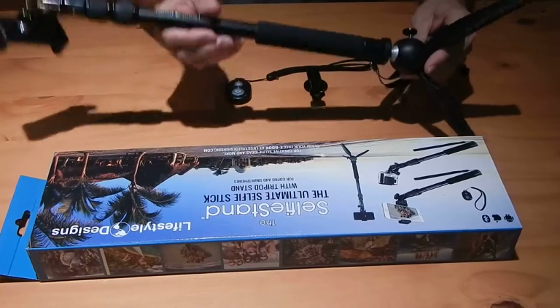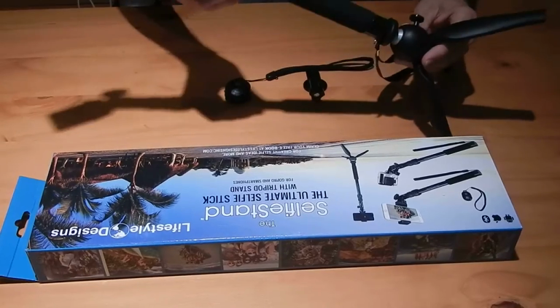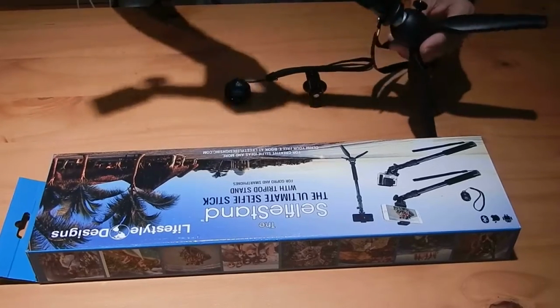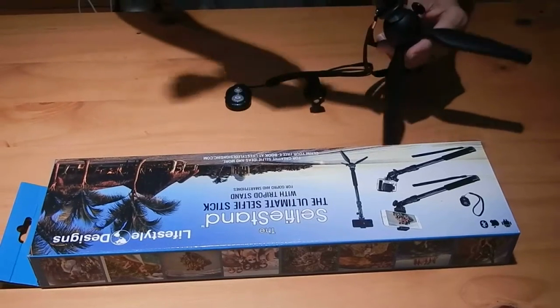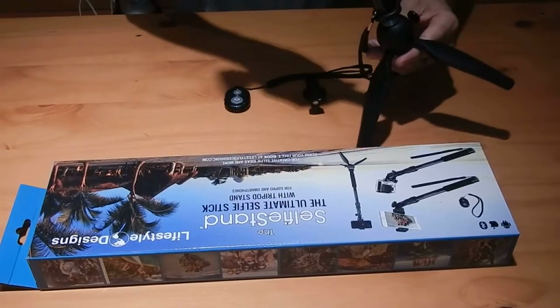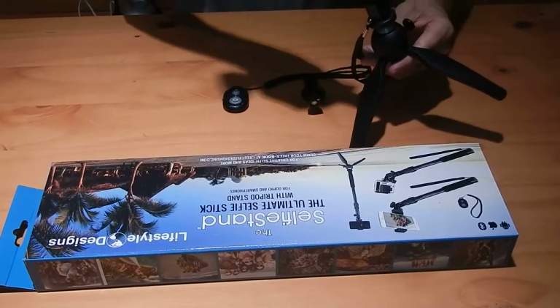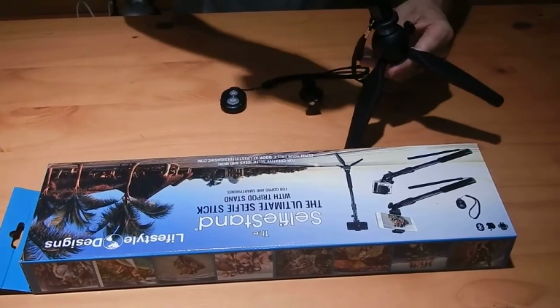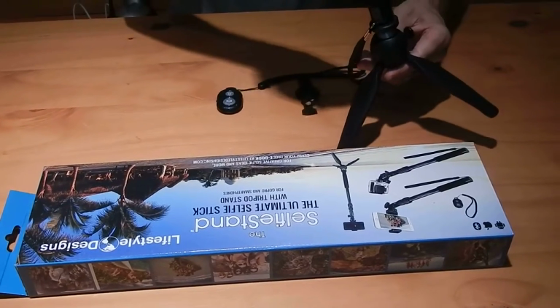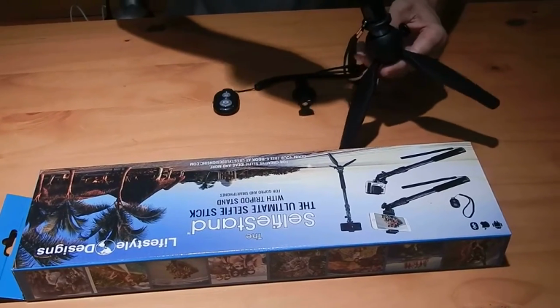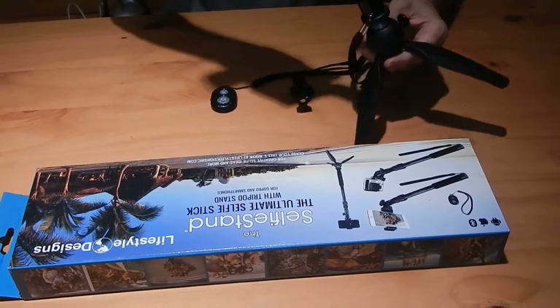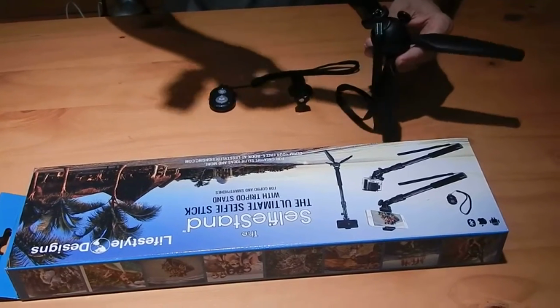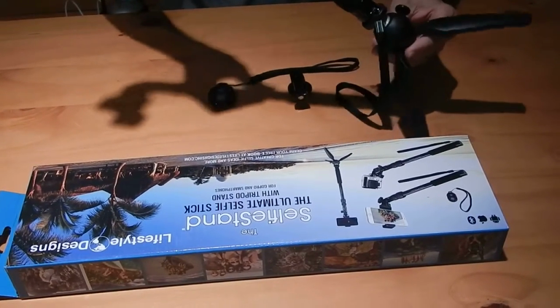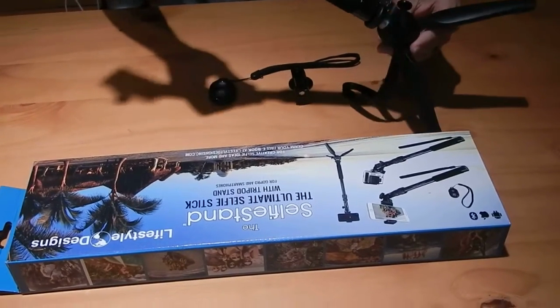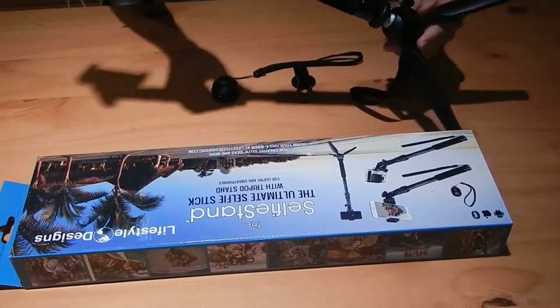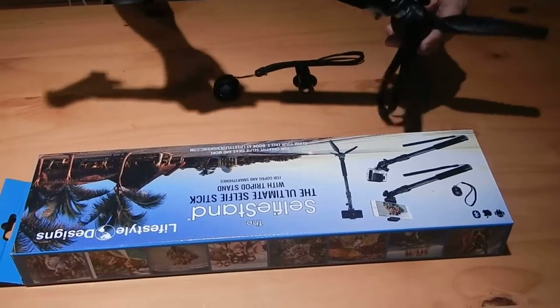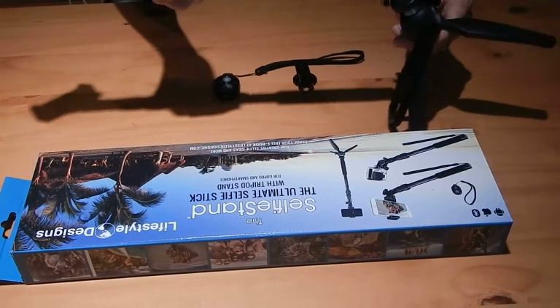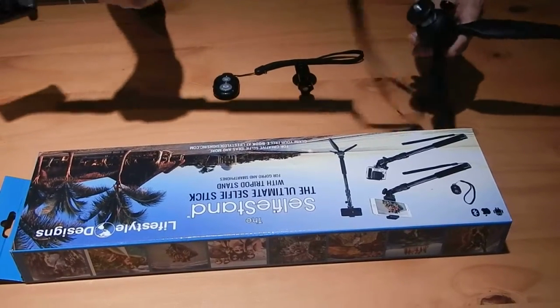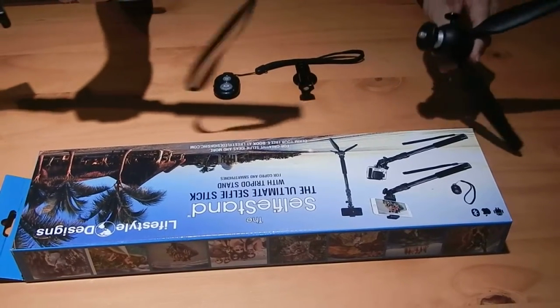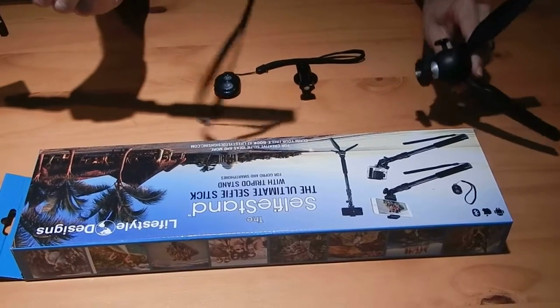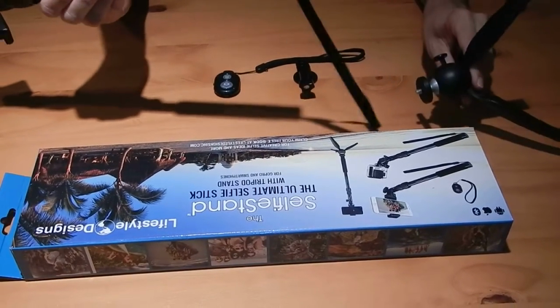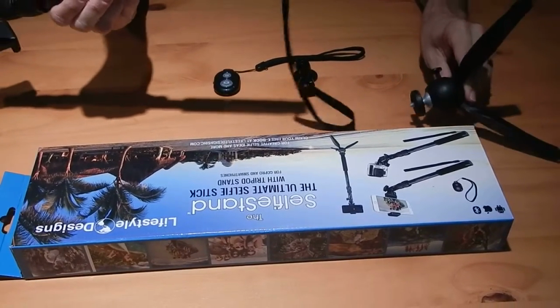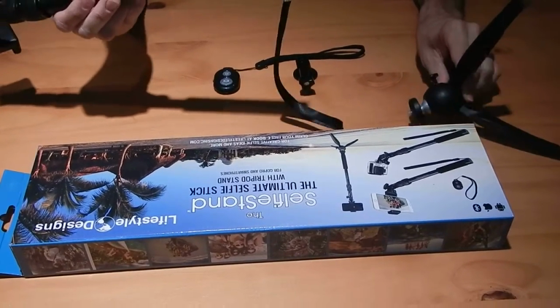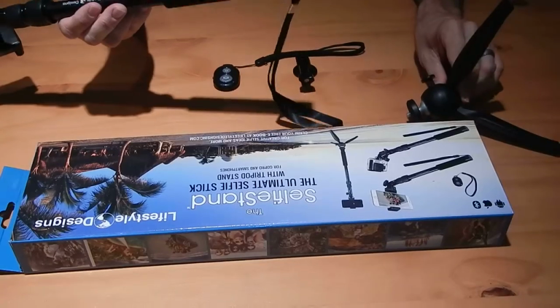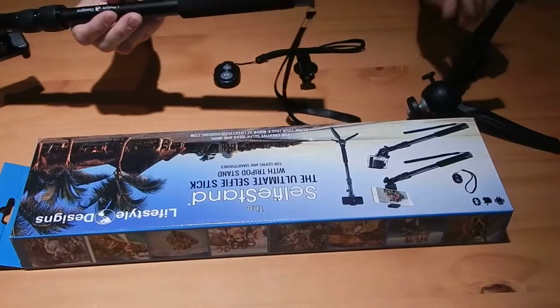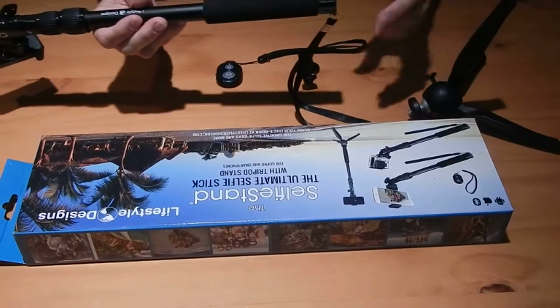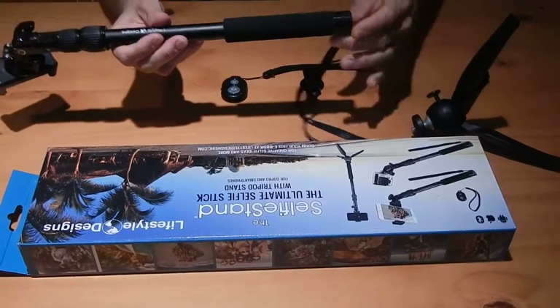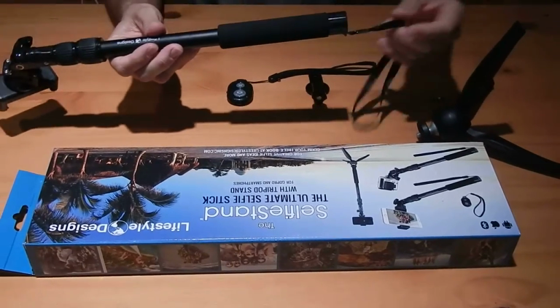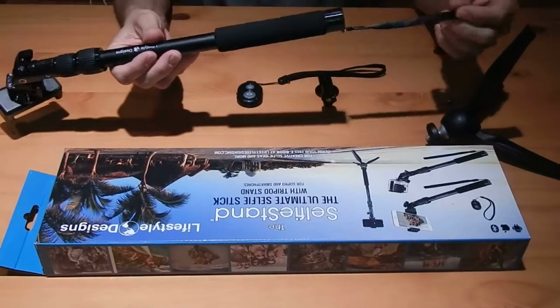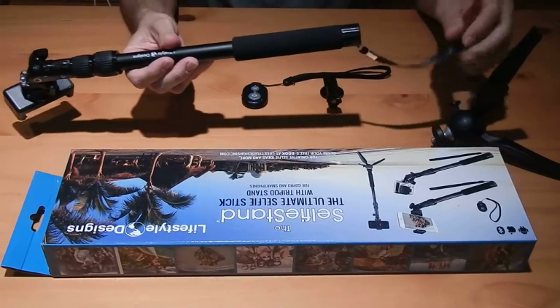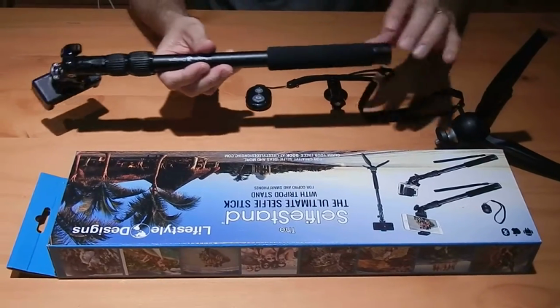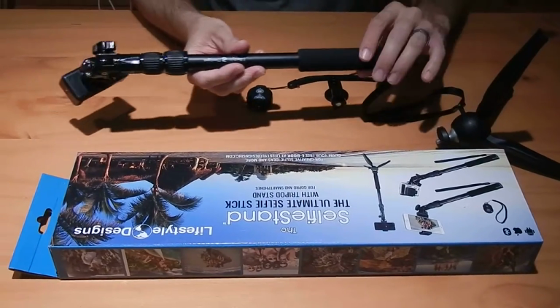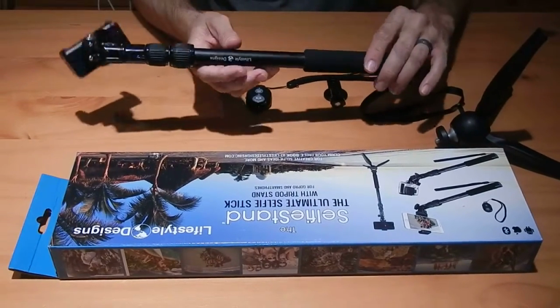If you want to use it as a tripod, you just stand it up on this base here. If you want to use it as a selfie stick, you just unscrew the base like that.